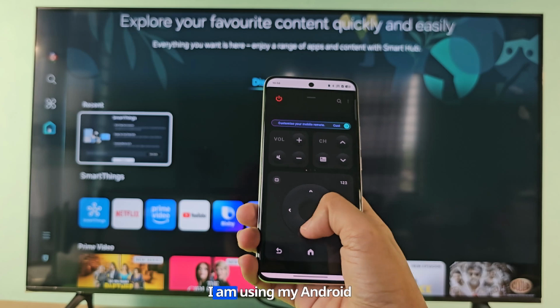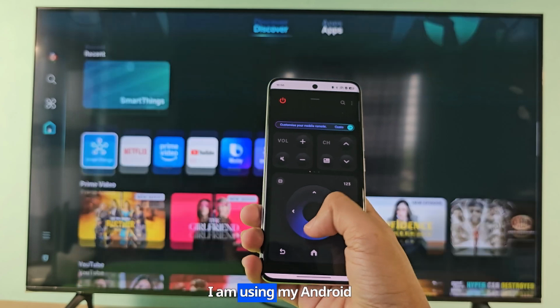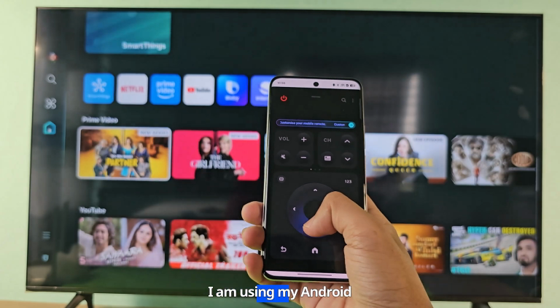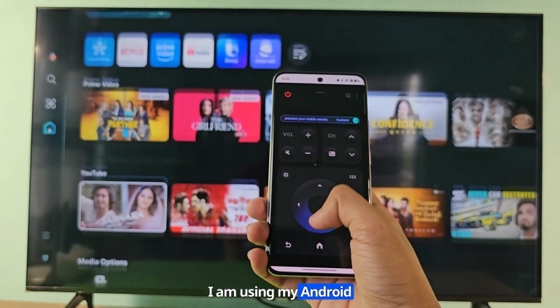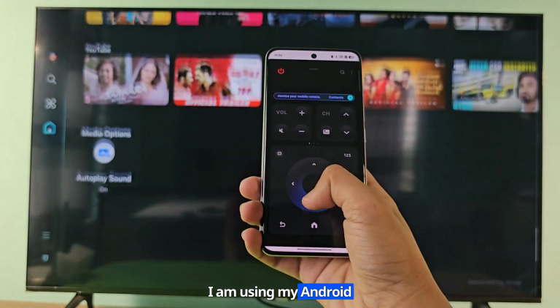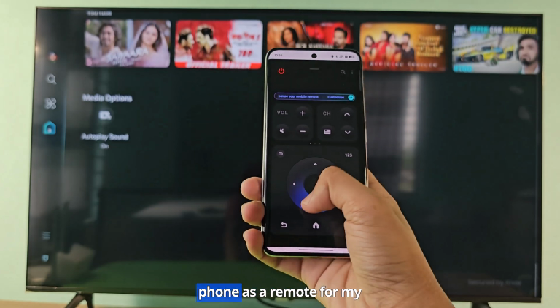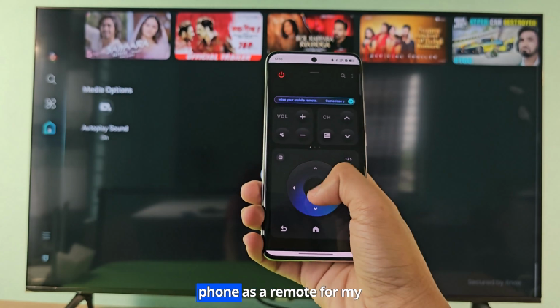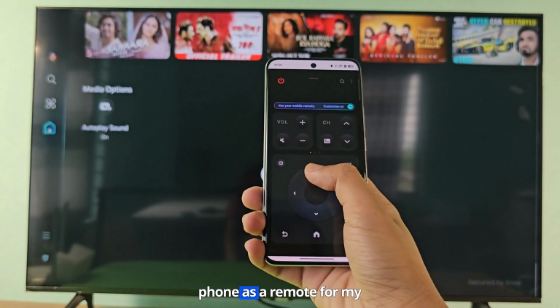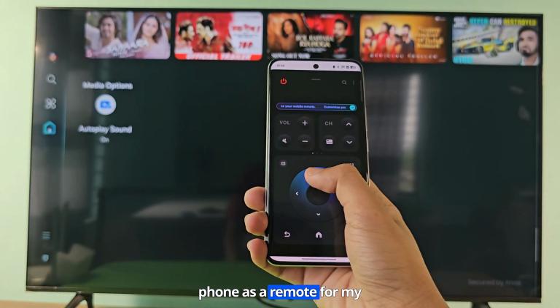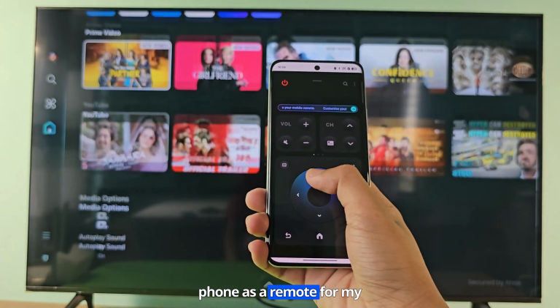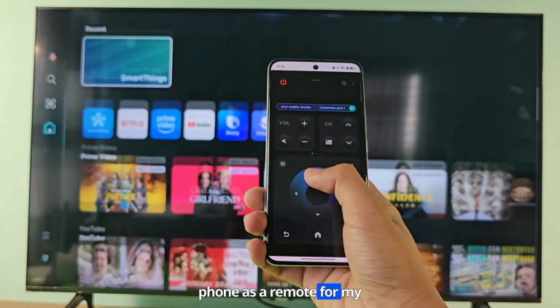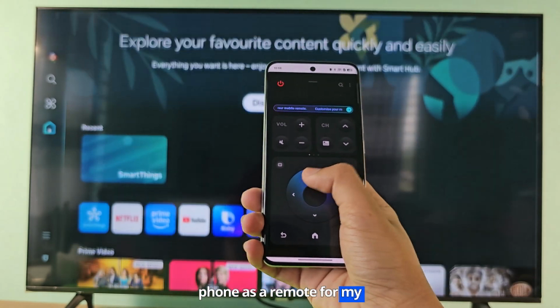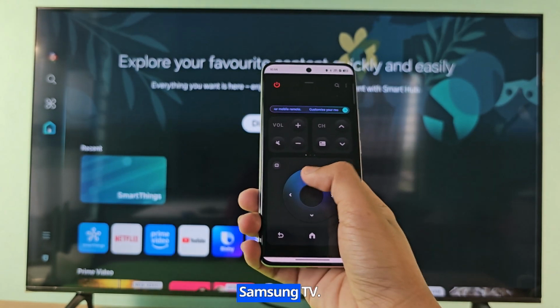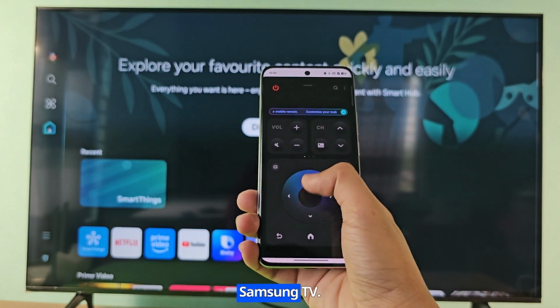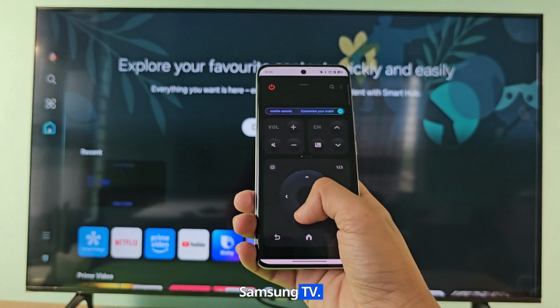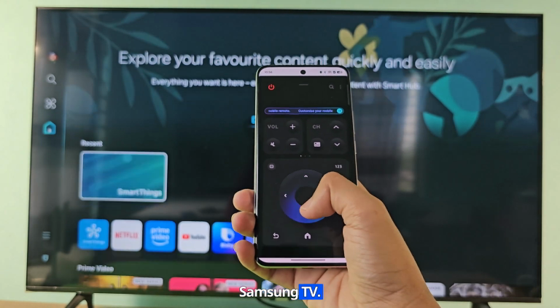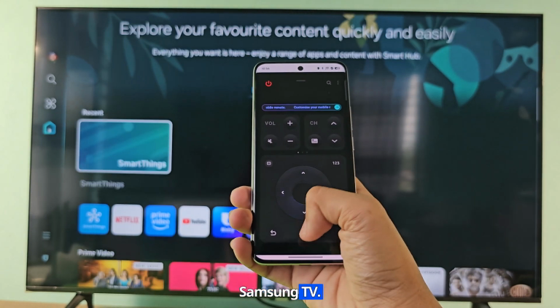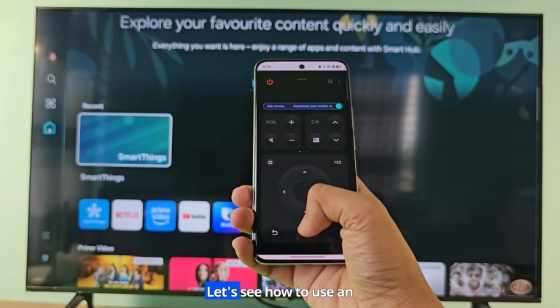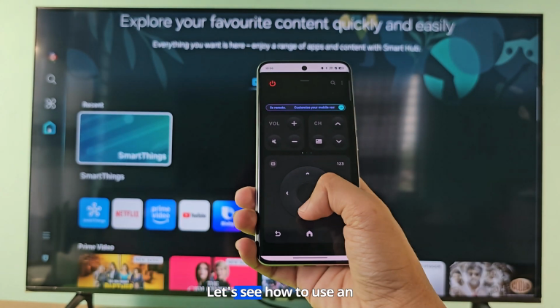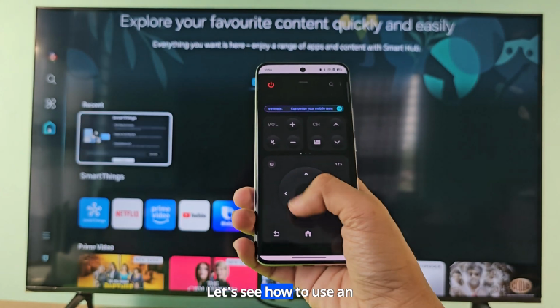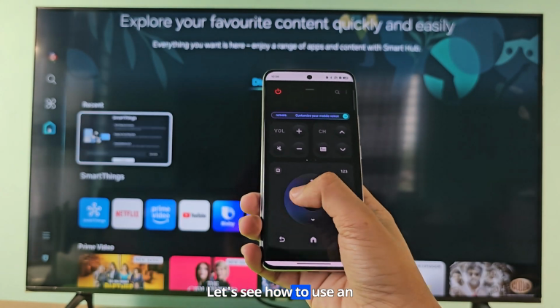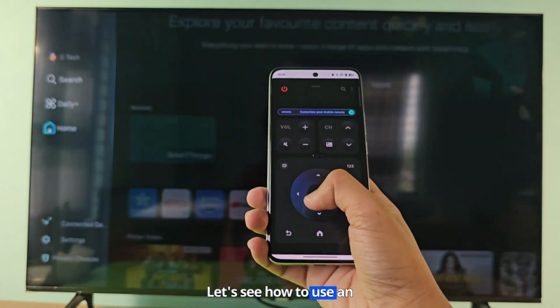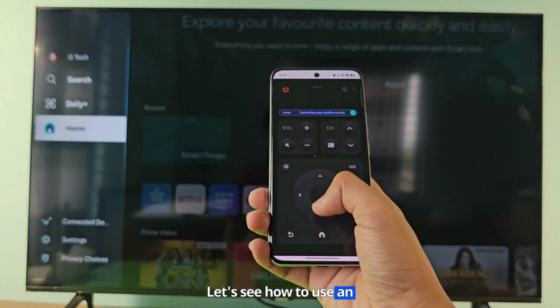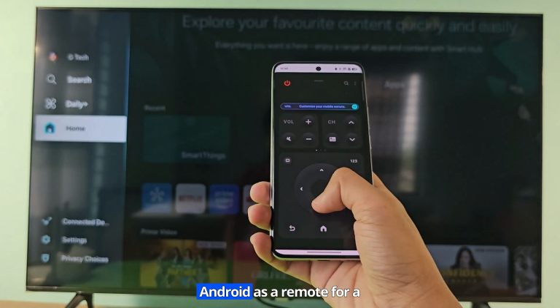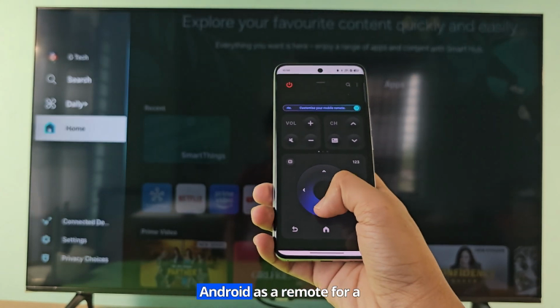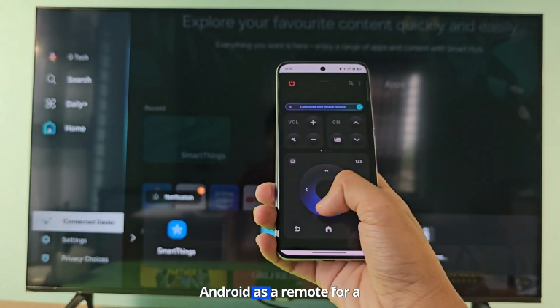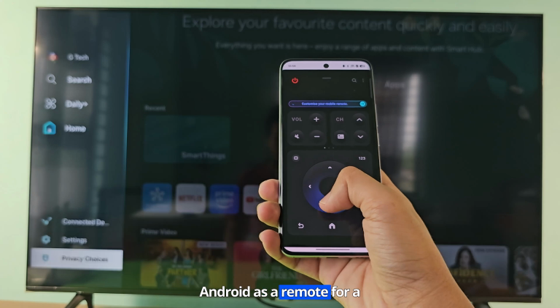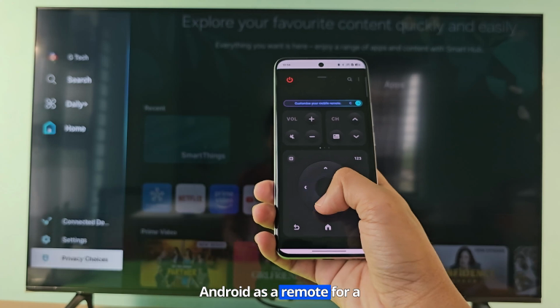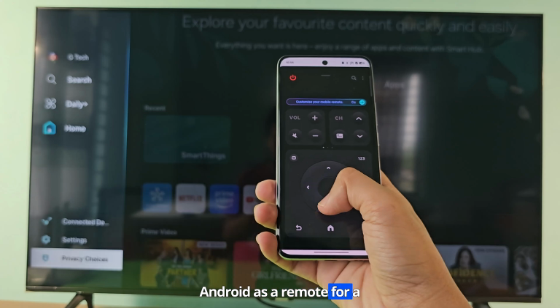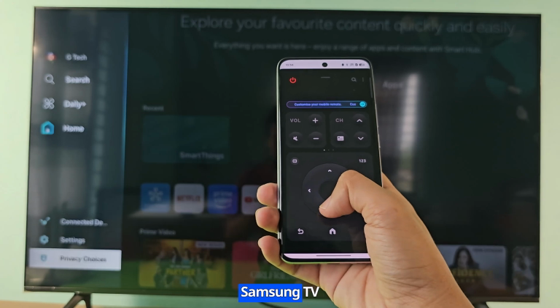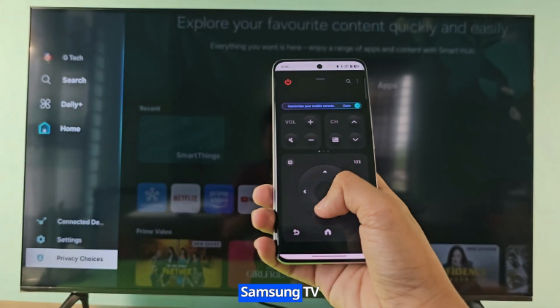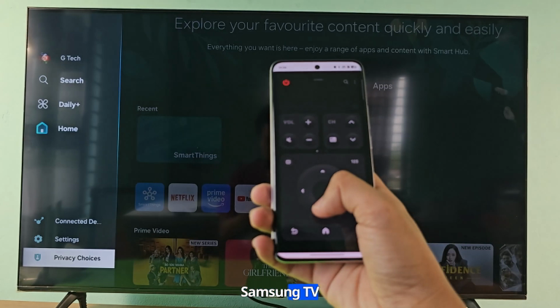I am using my Android phone as a remote for my Samsung TV. Let's see how to use an Android as a remote for a Samsung TV.